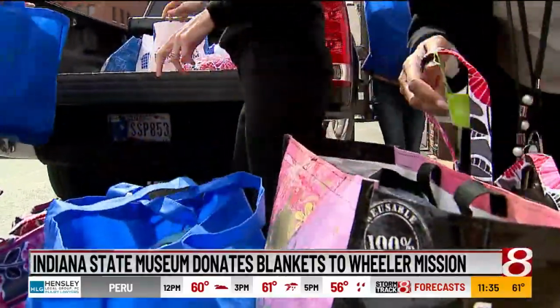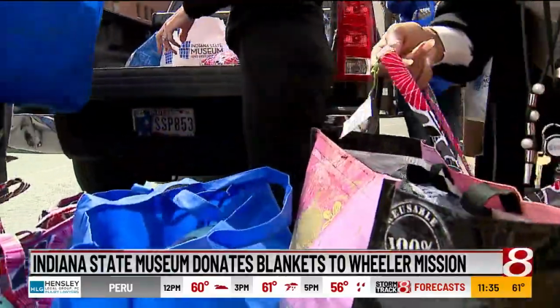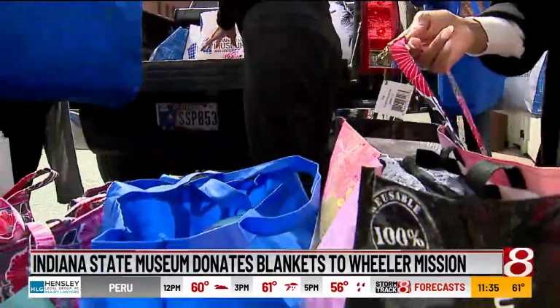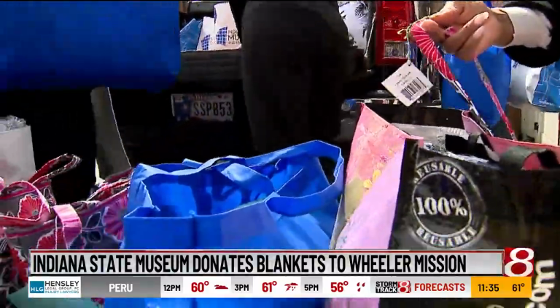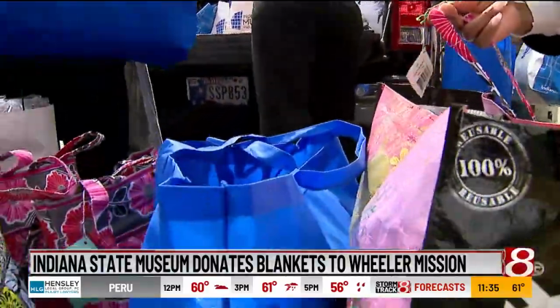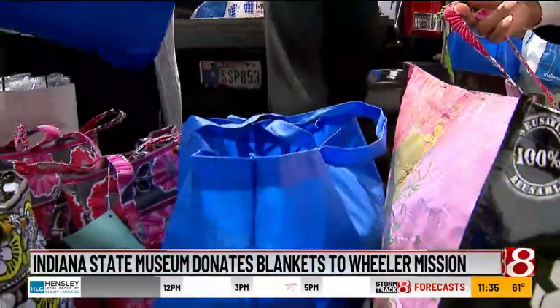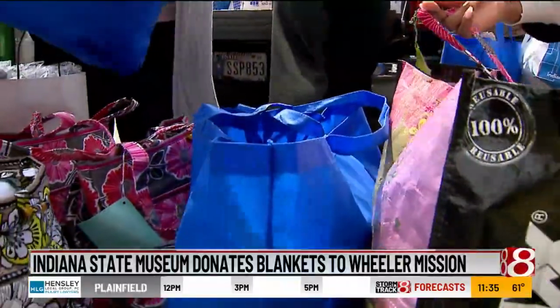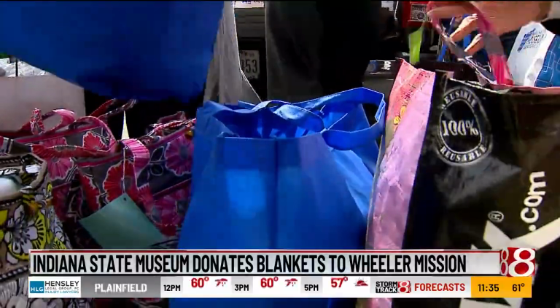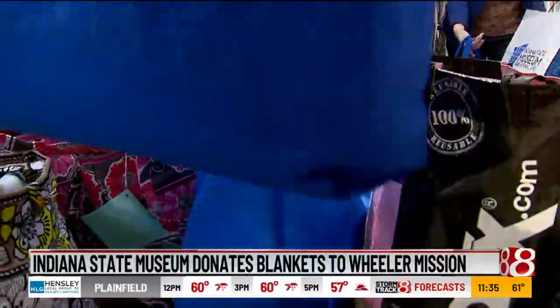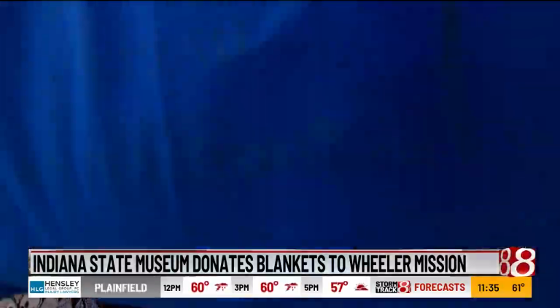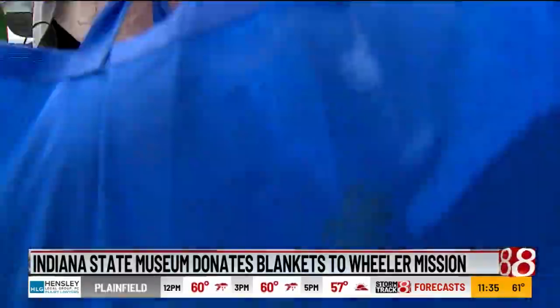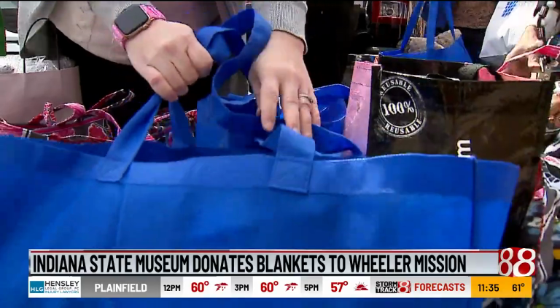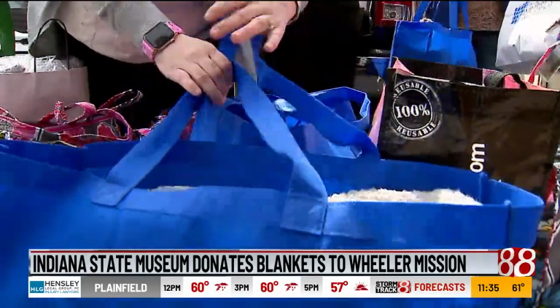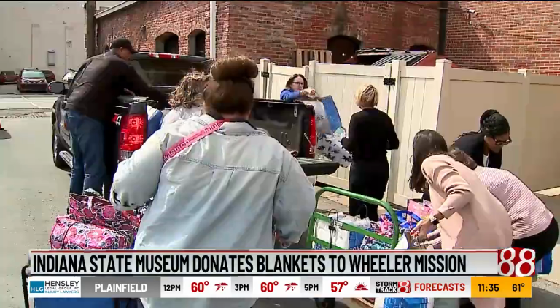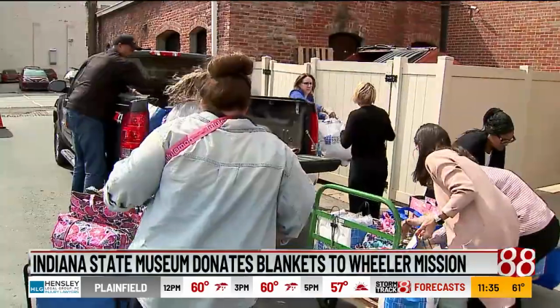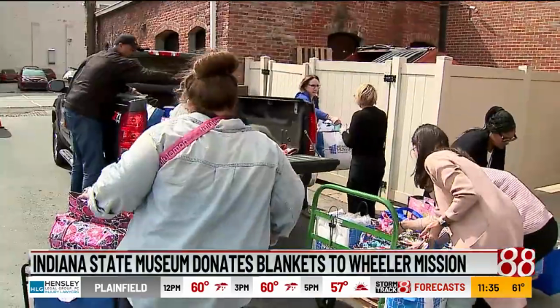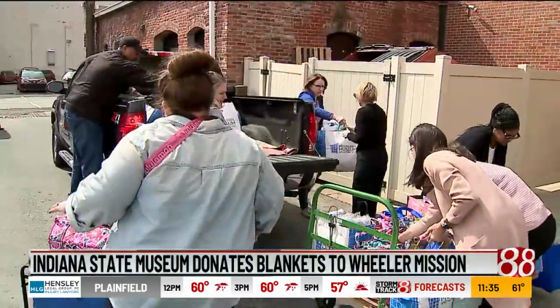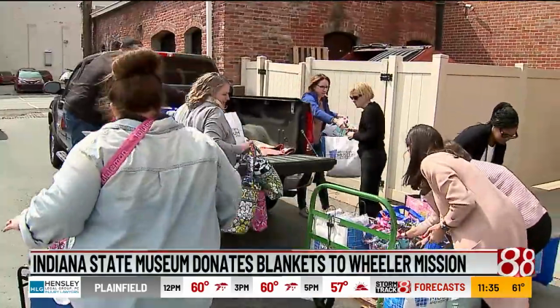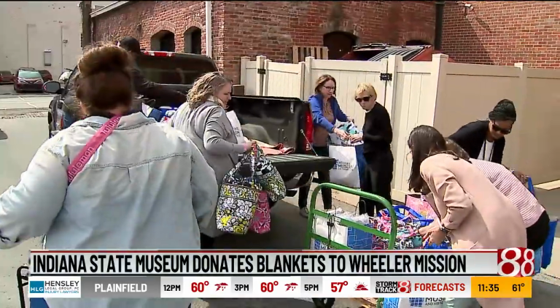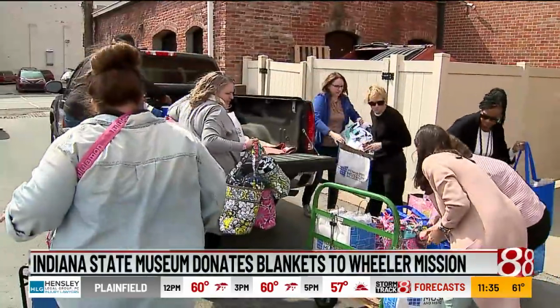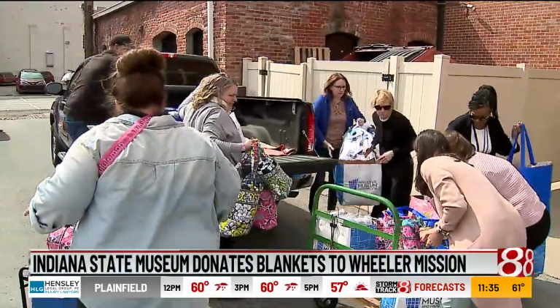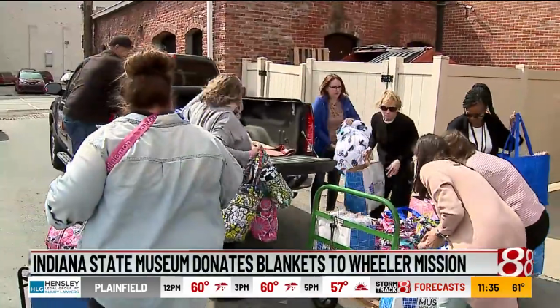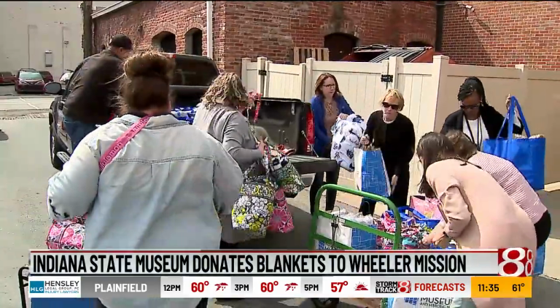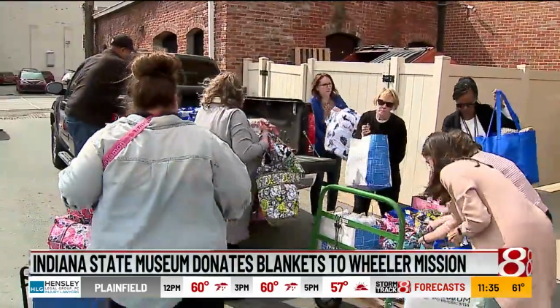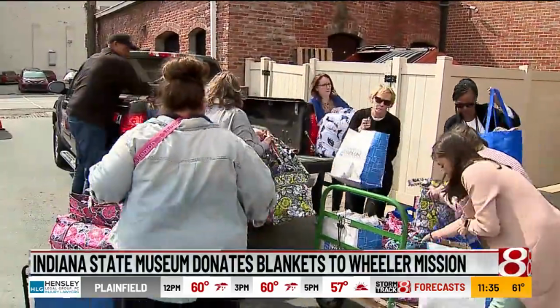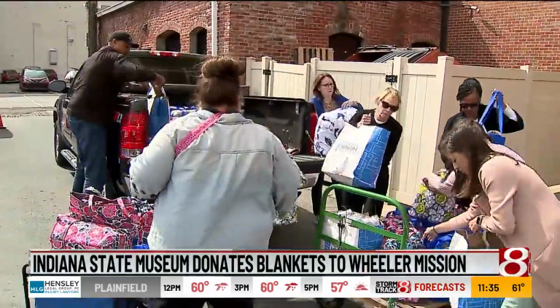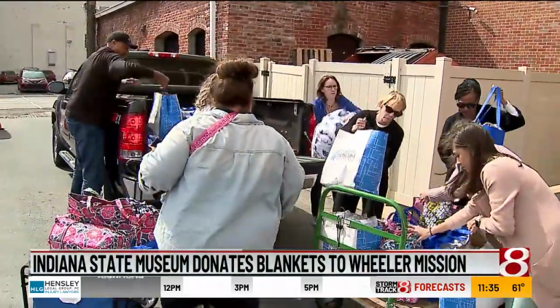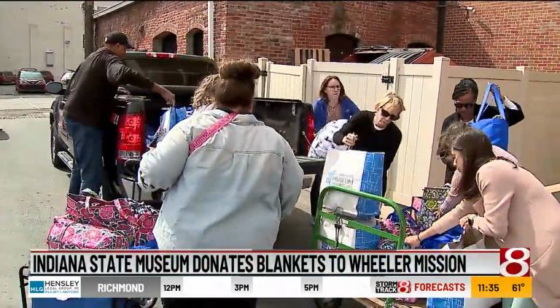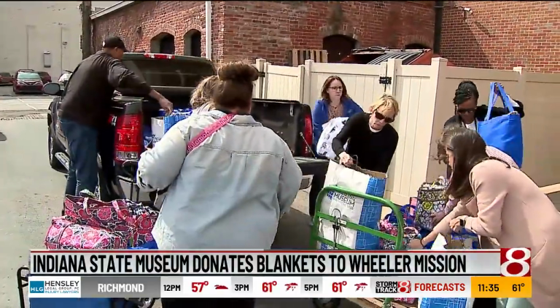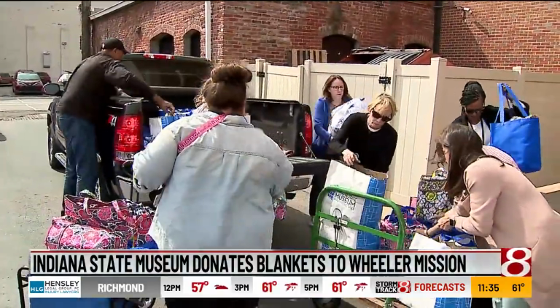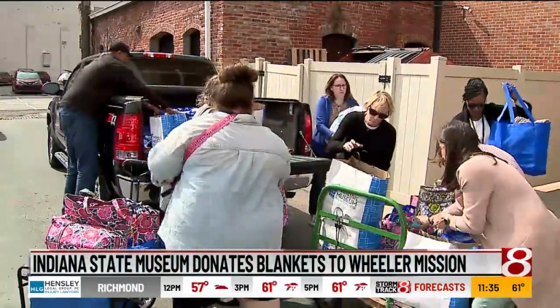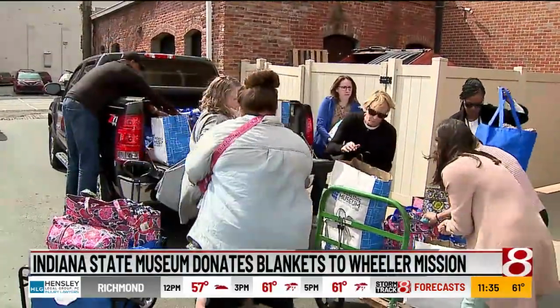The exhibit tells the story of Indiana's earliest settlers weaving textiles. The collected blankets and socks were donated to Wheeler Mission yesterday.